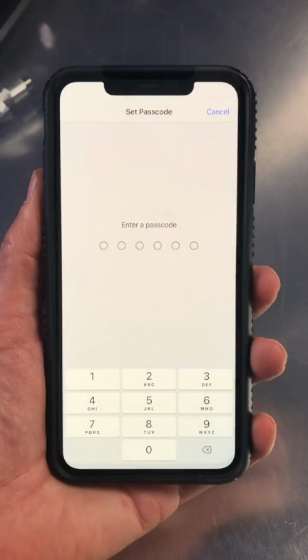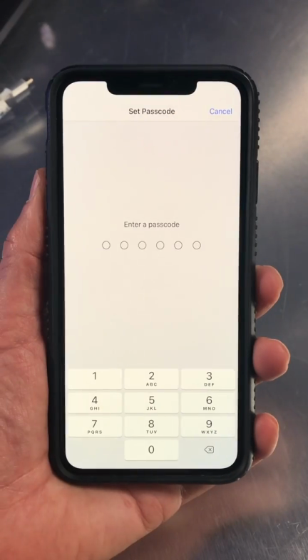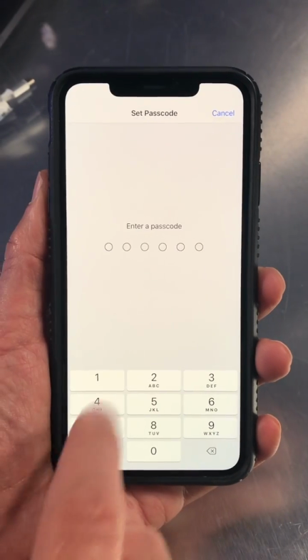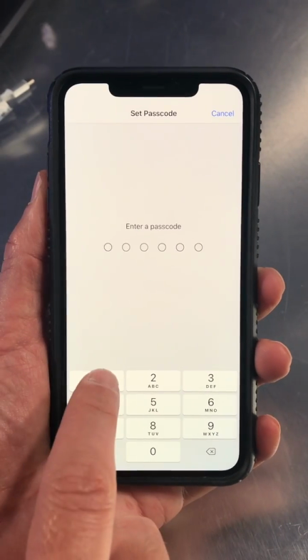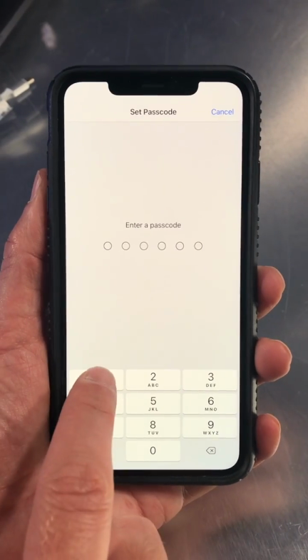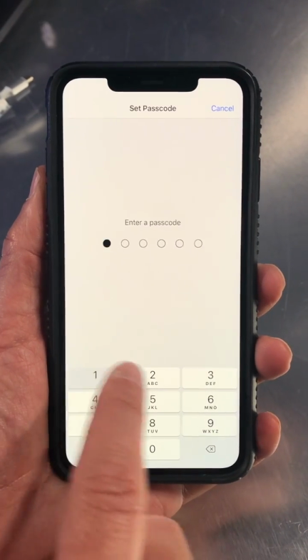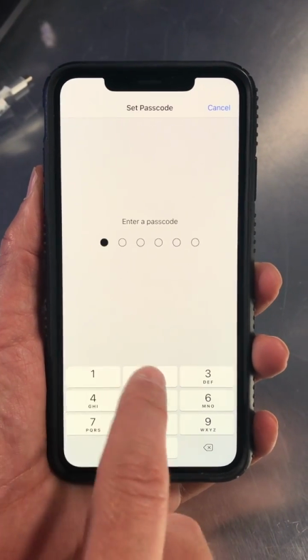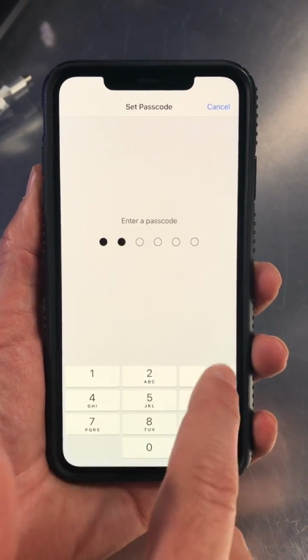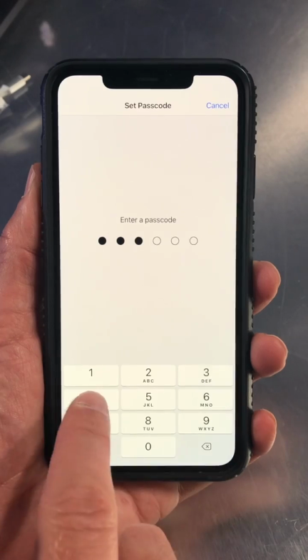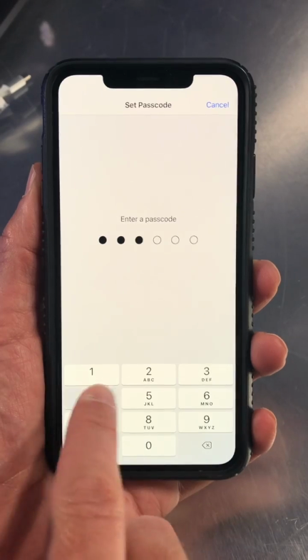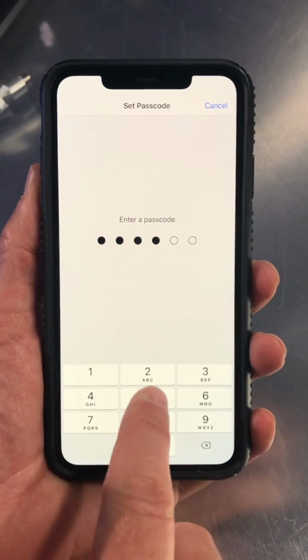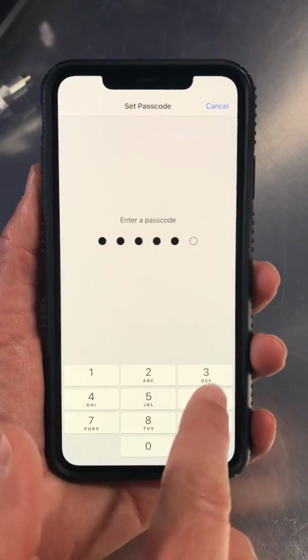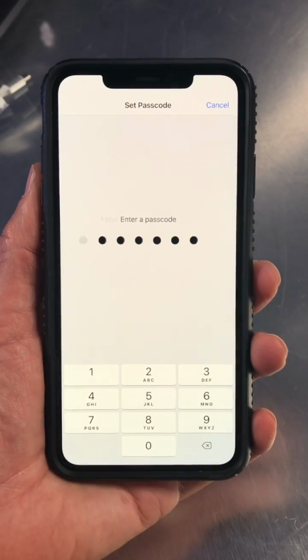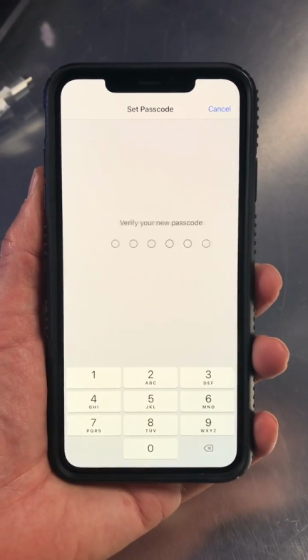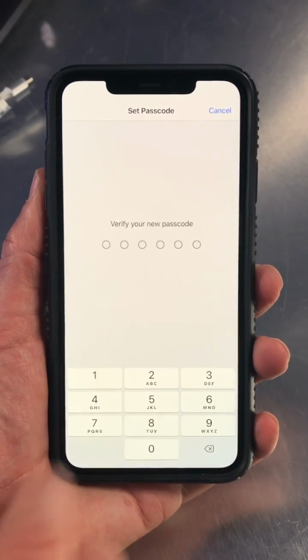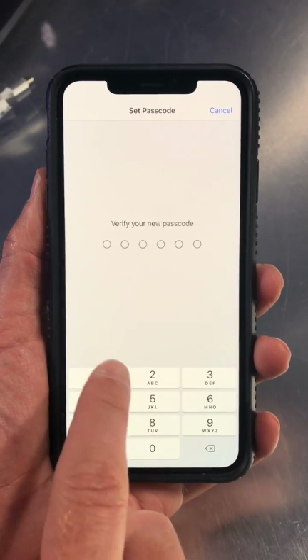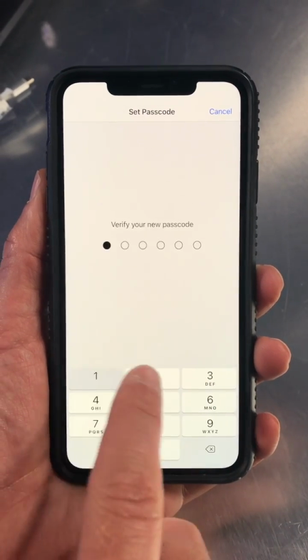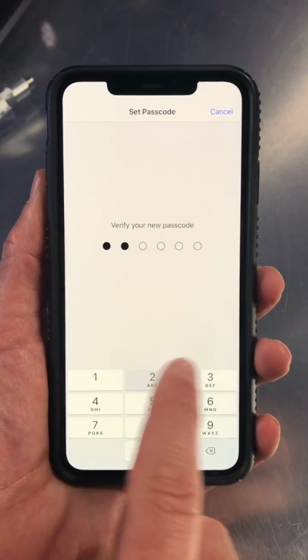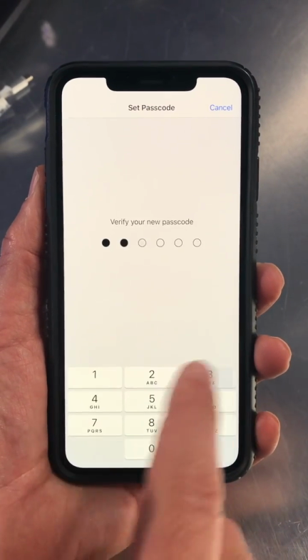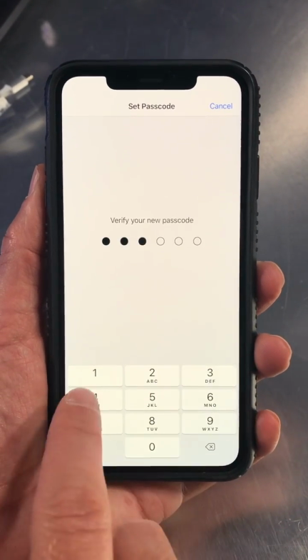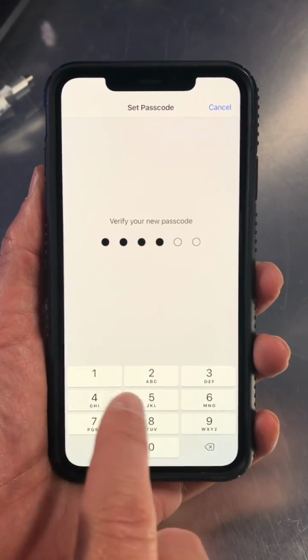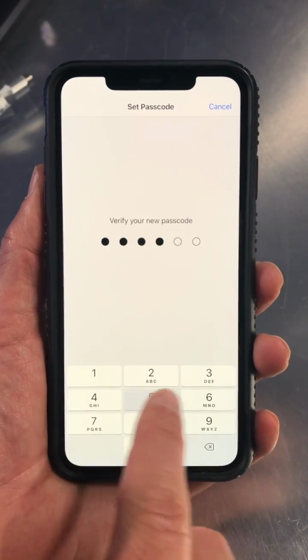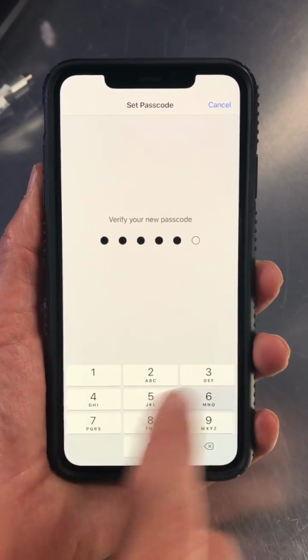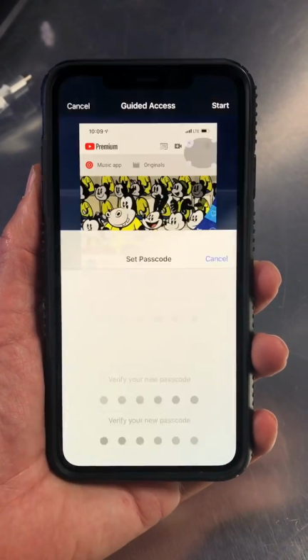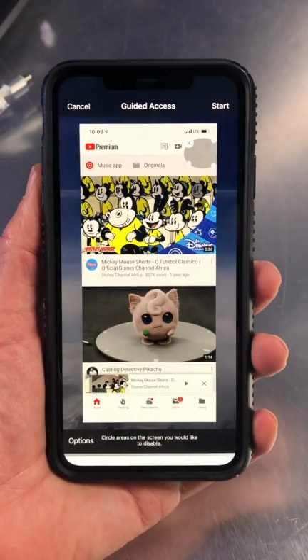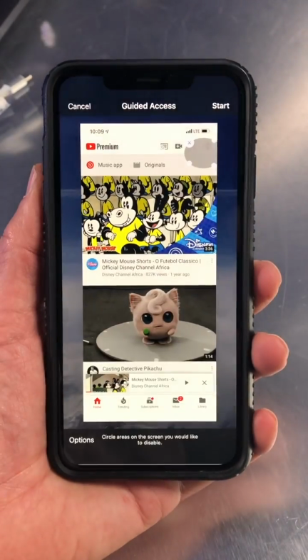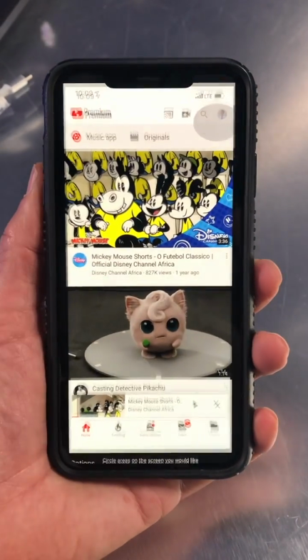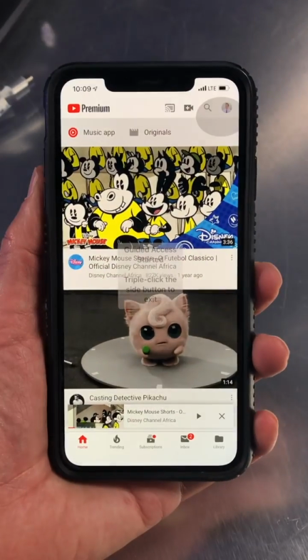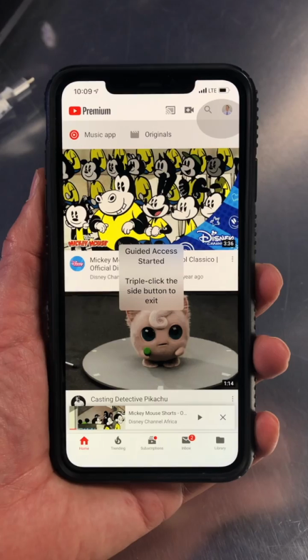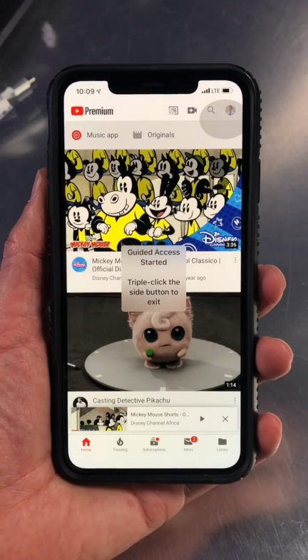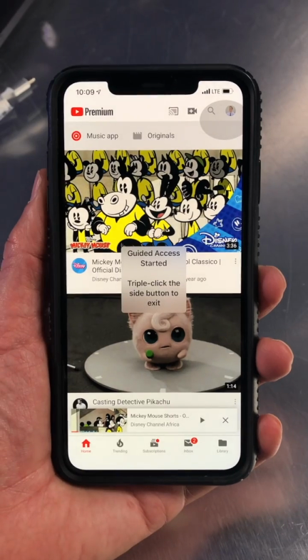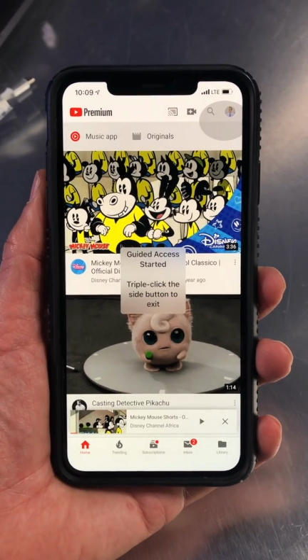Now put in your passcode — one, two, three, four, five, six — and confirm it again. Don't forget that passcode and don't tell your kids.